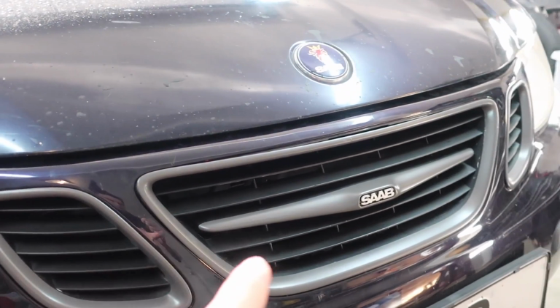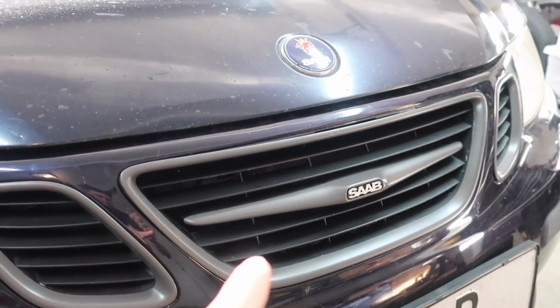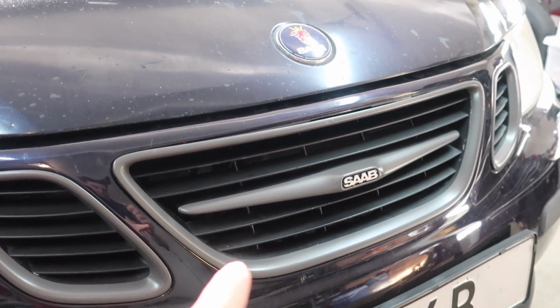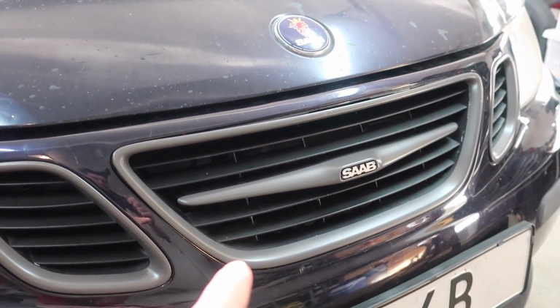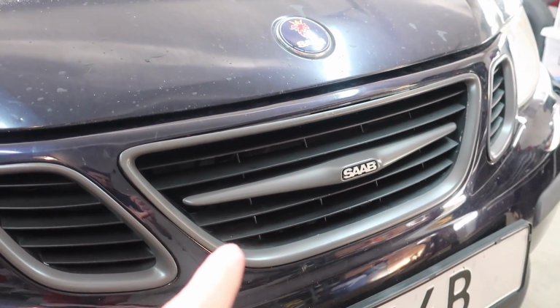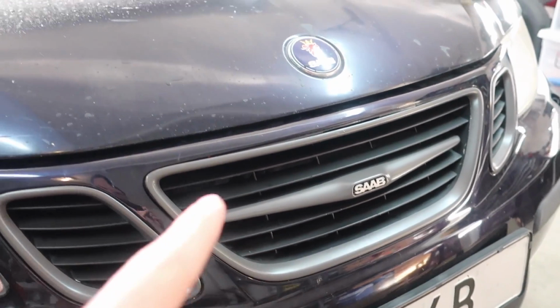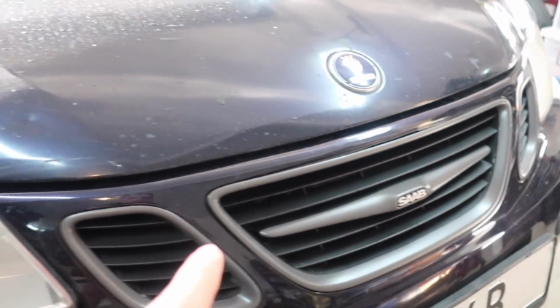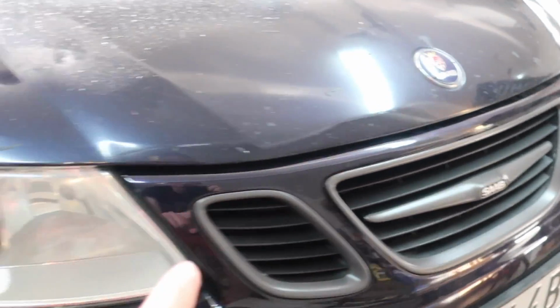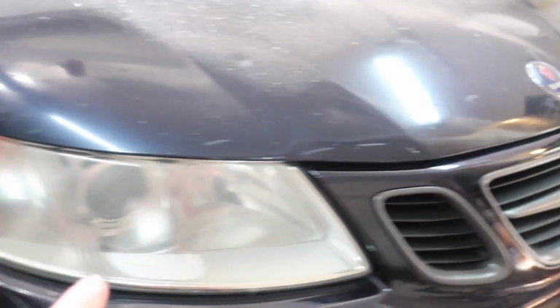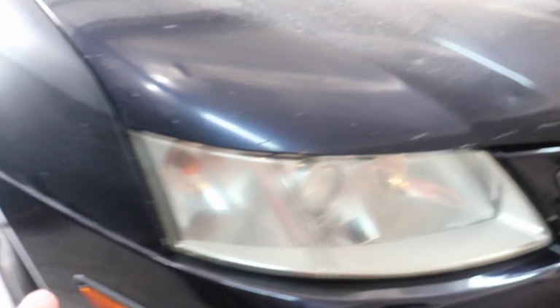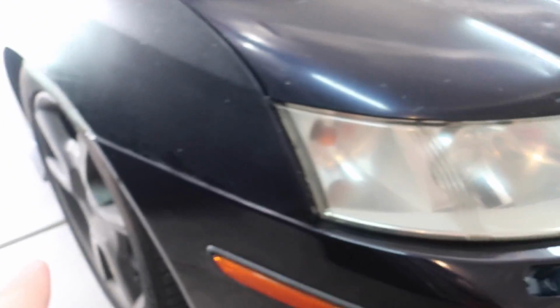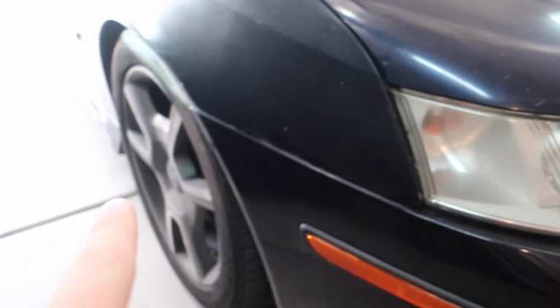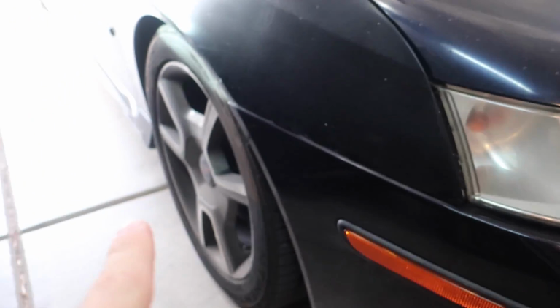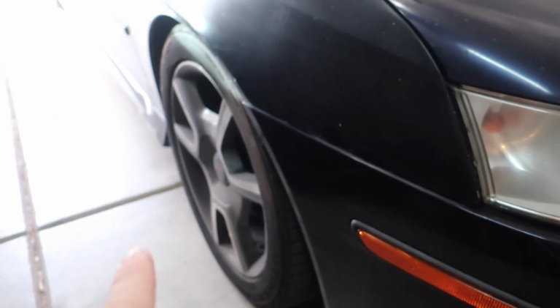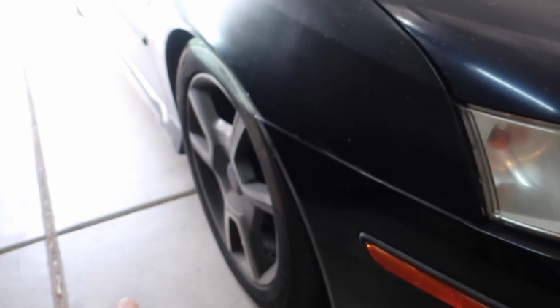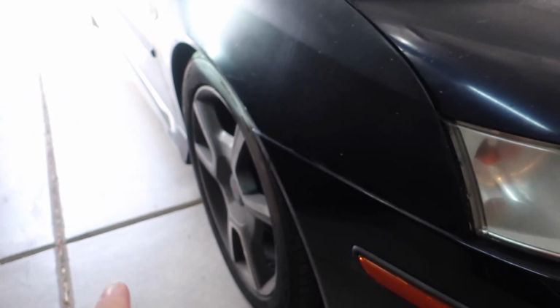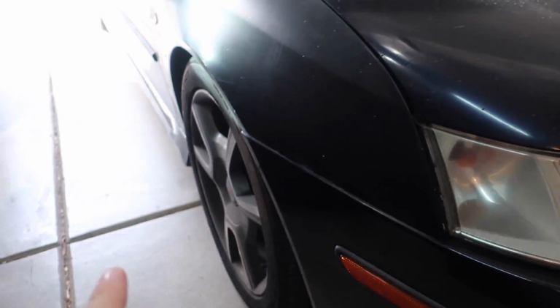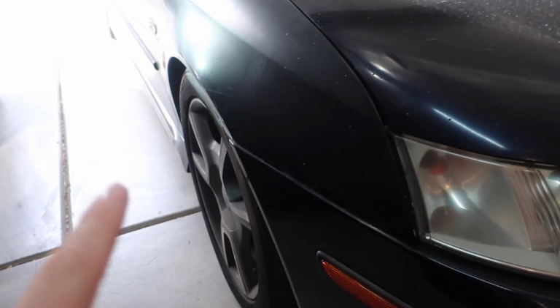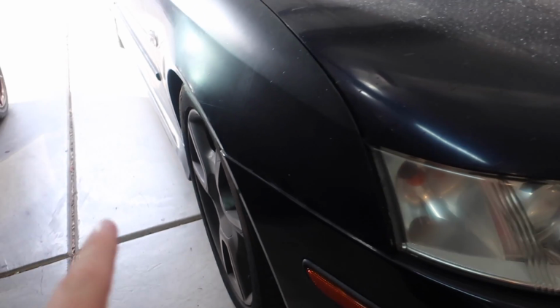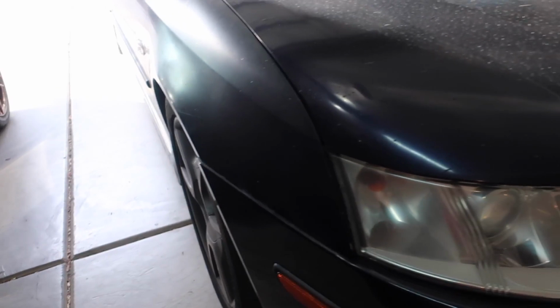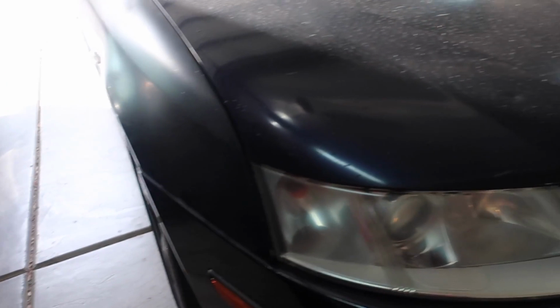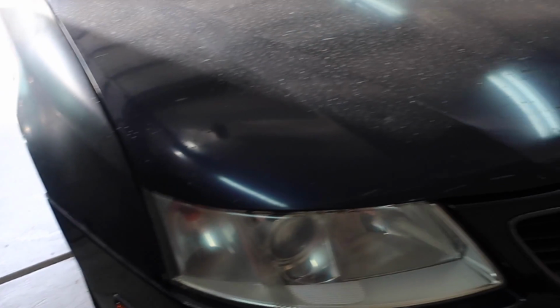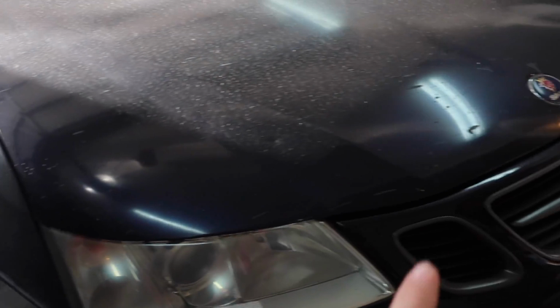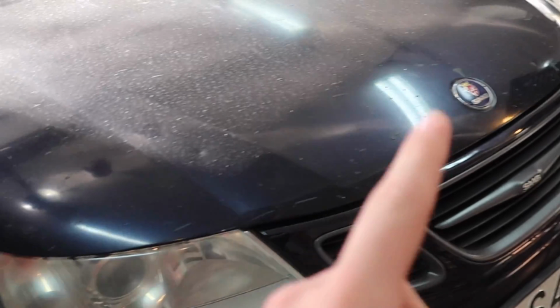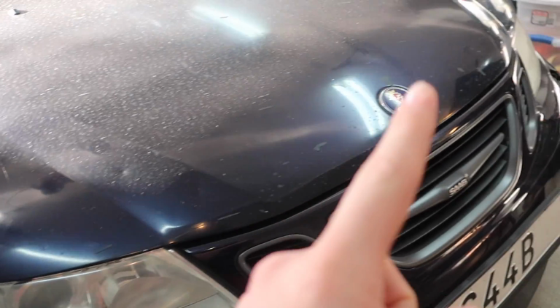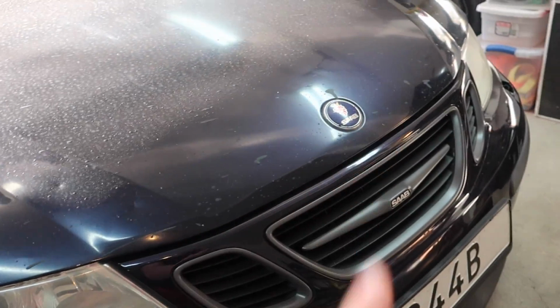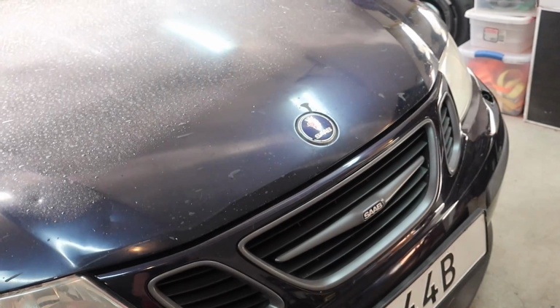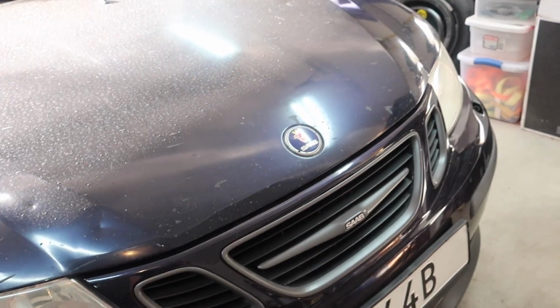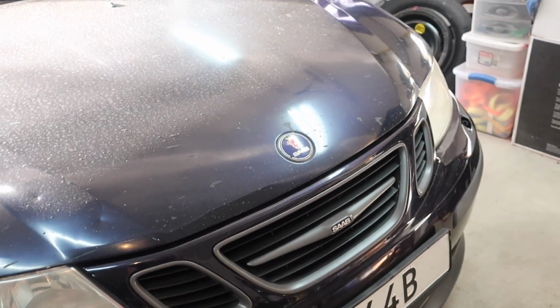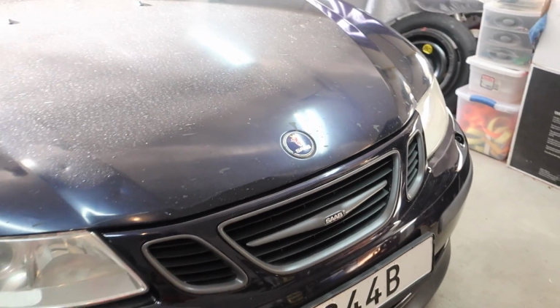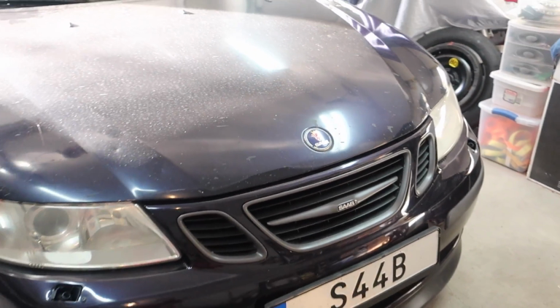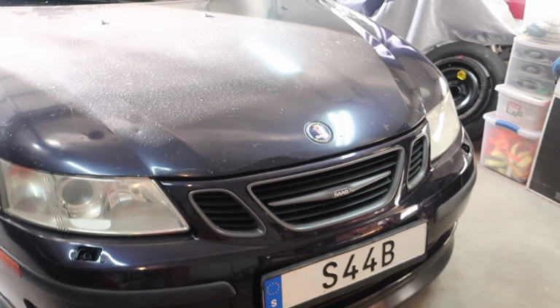If you guys missed my last video, I painted a spare grille that I had to match my turbo wax wheels — make sure to check that out when you're done watching this video, up here in the top corner.